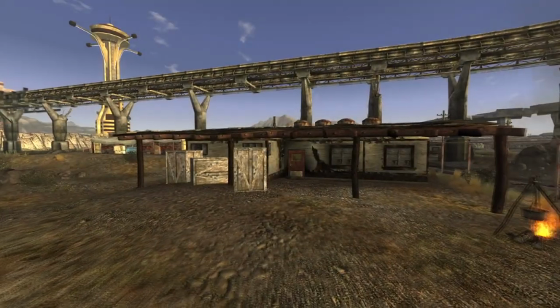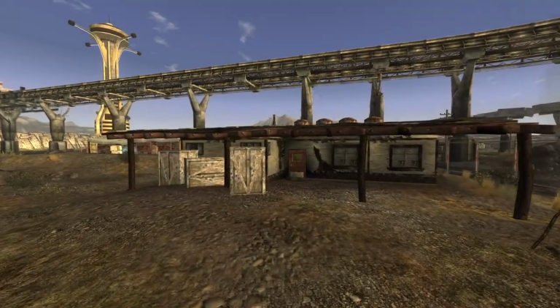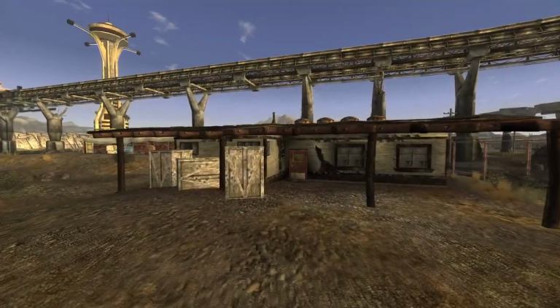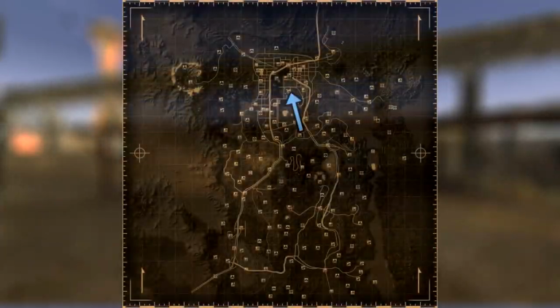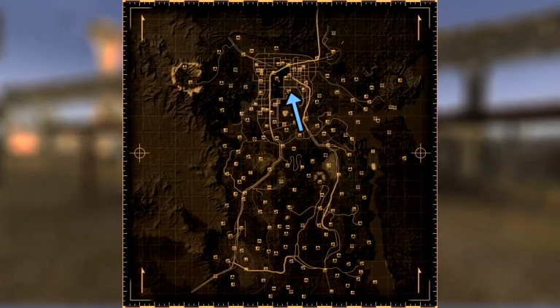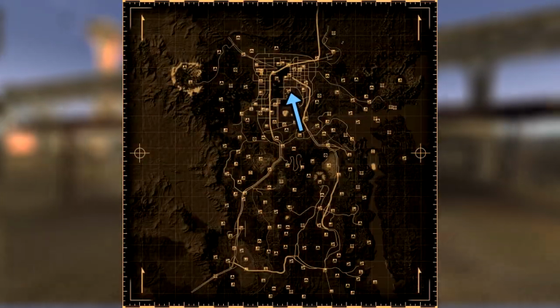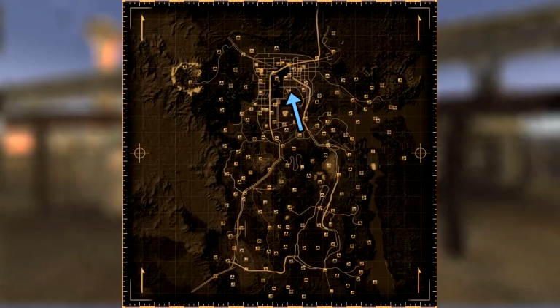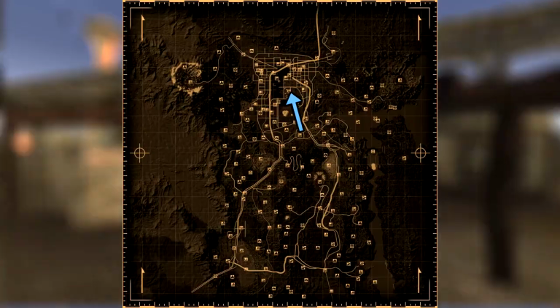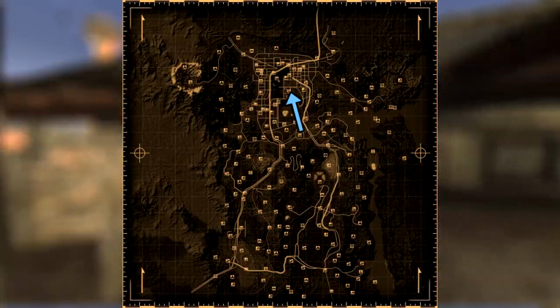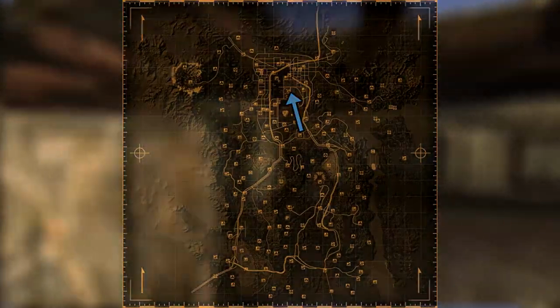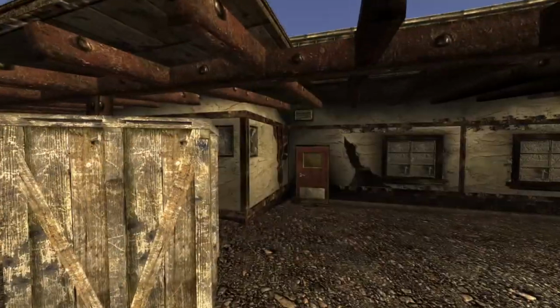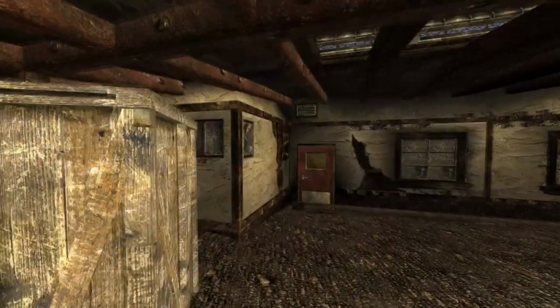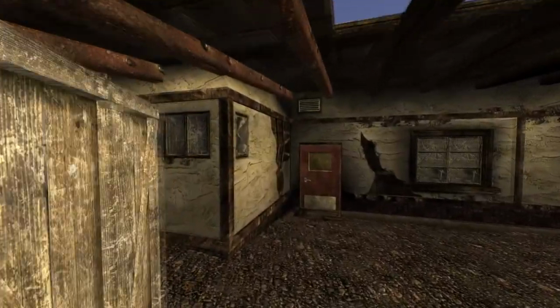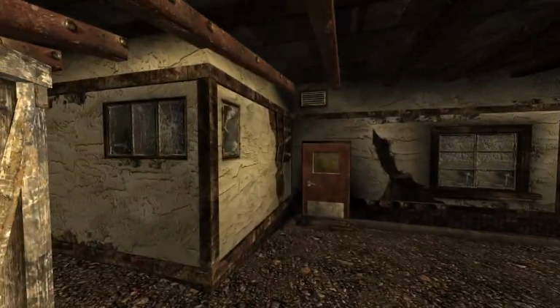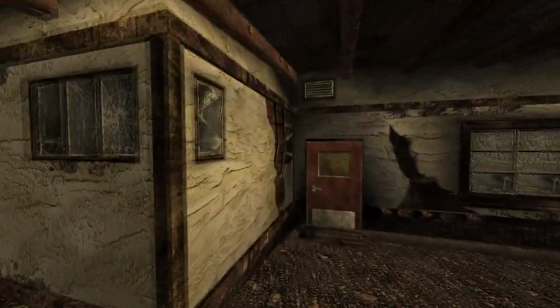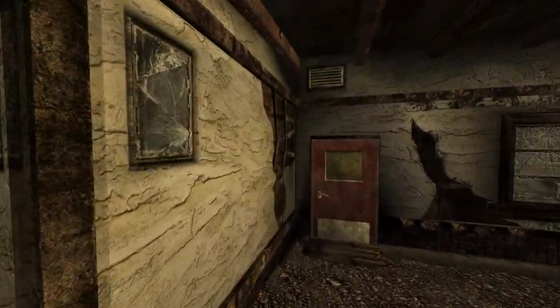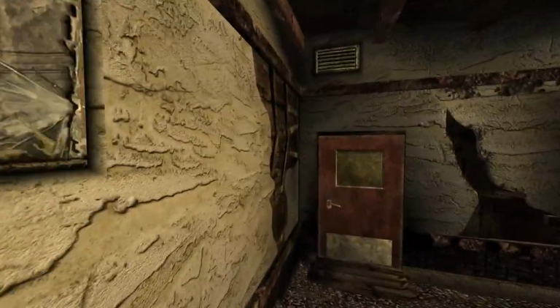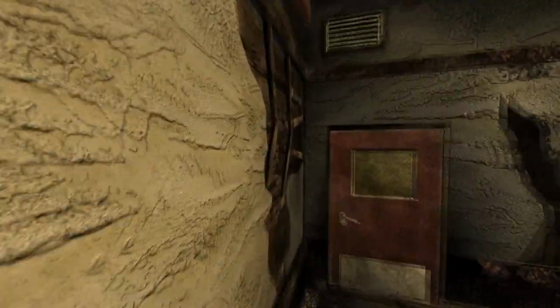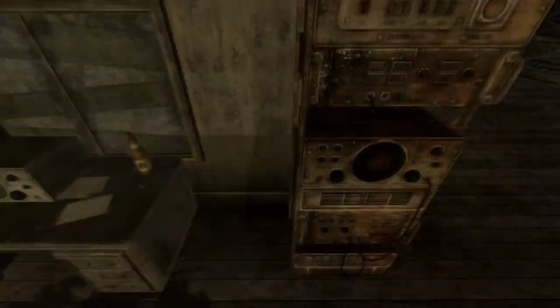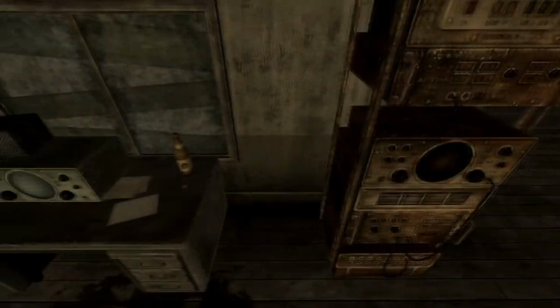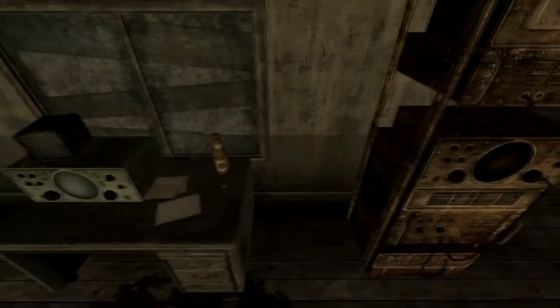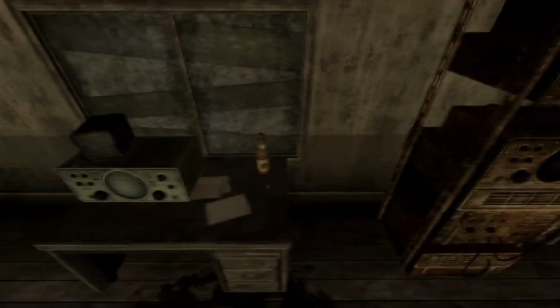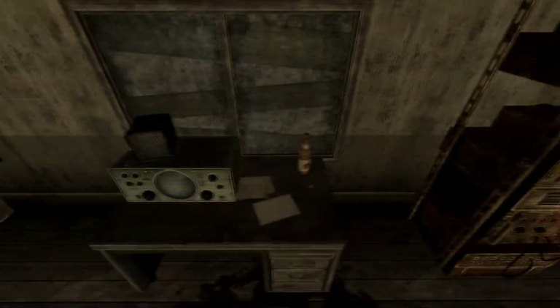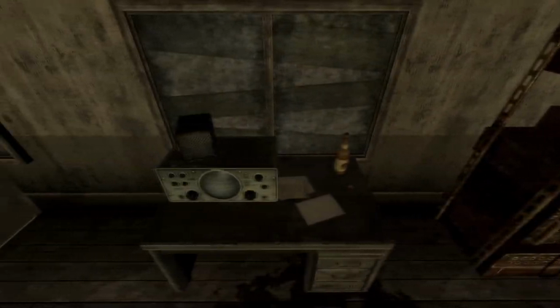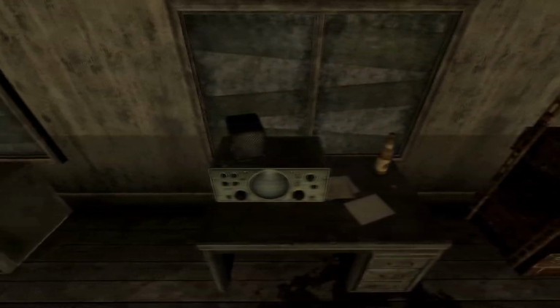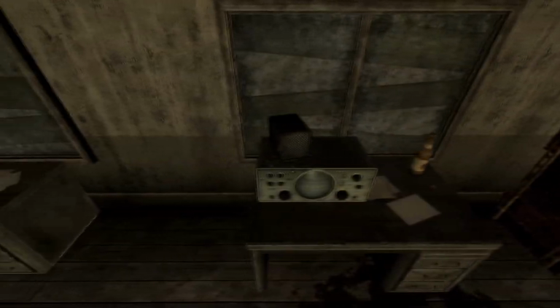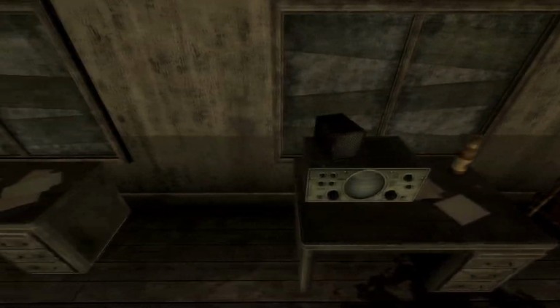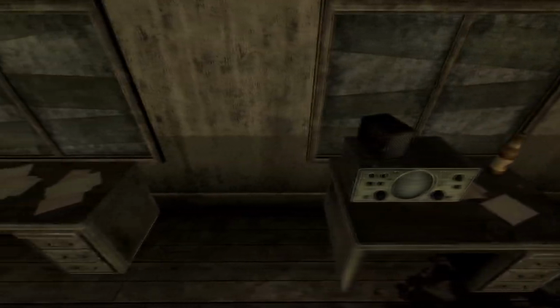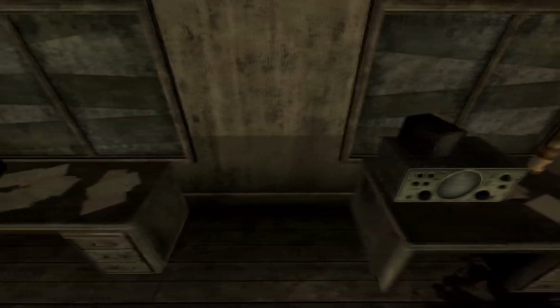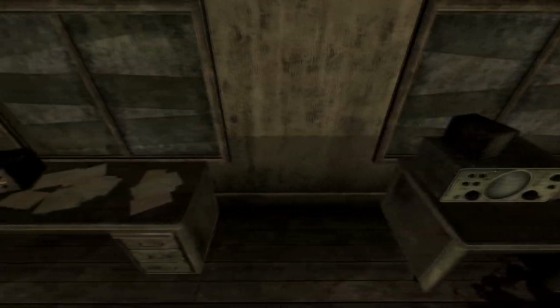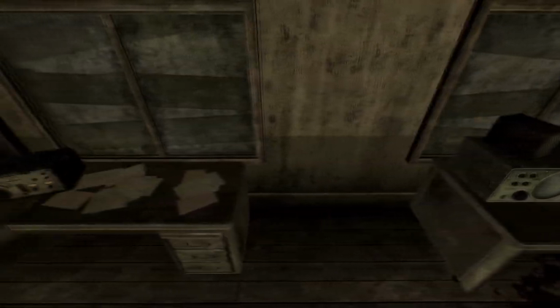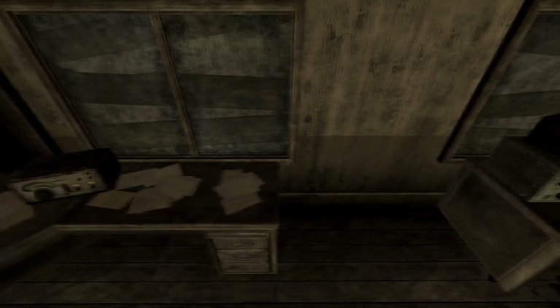Next up is the NCR Sharecropper Farm. Make your way into the northeastern barracks and inside on a desk next to an amplifier will be the cap.